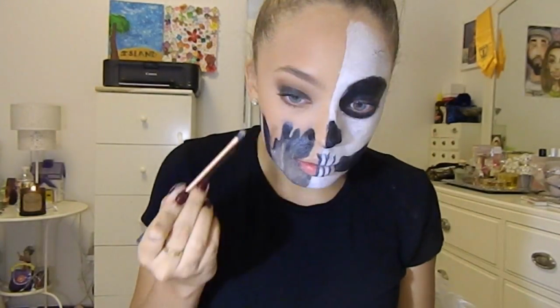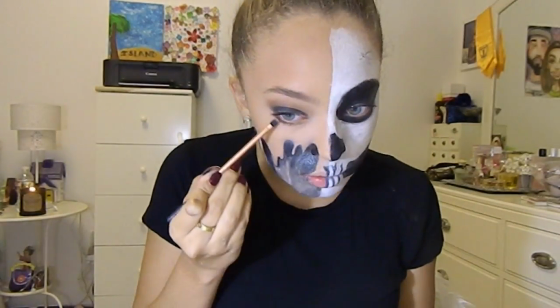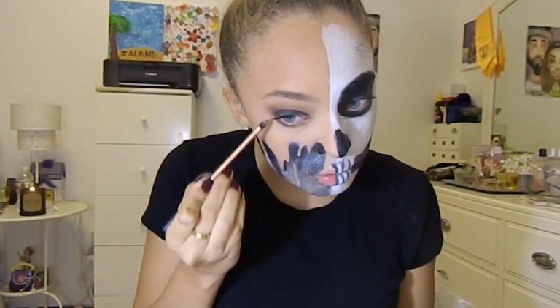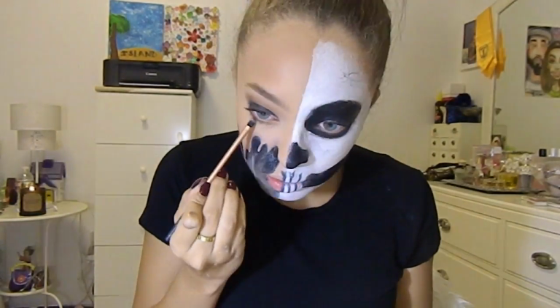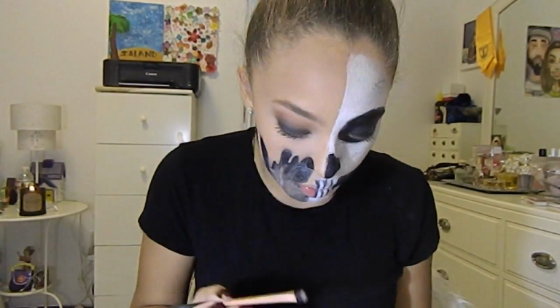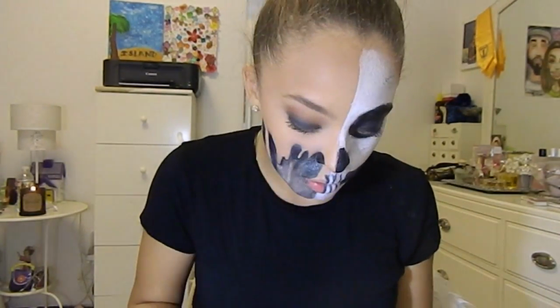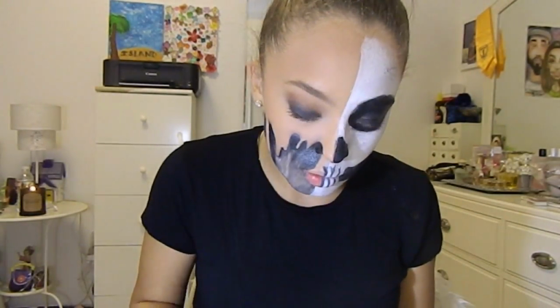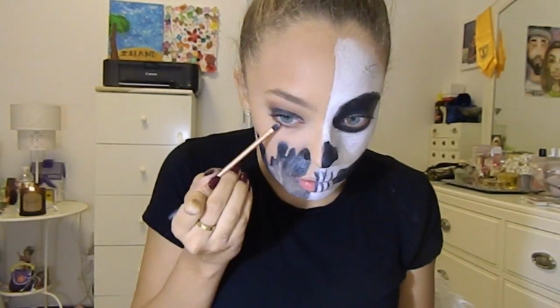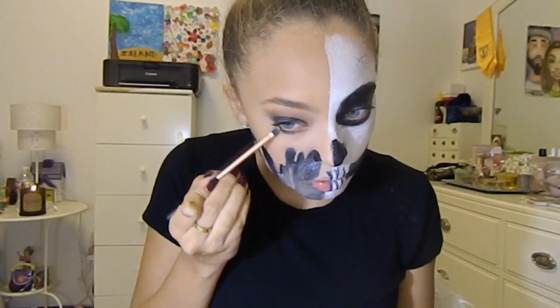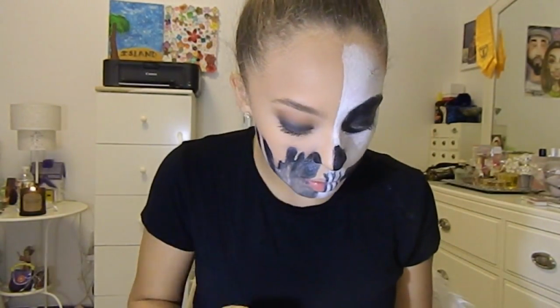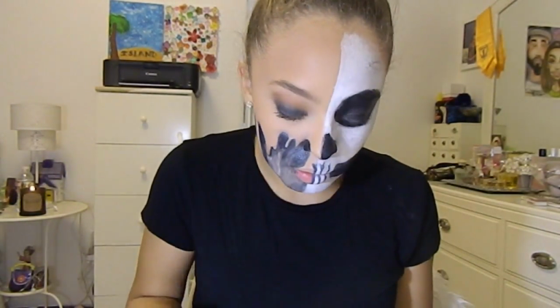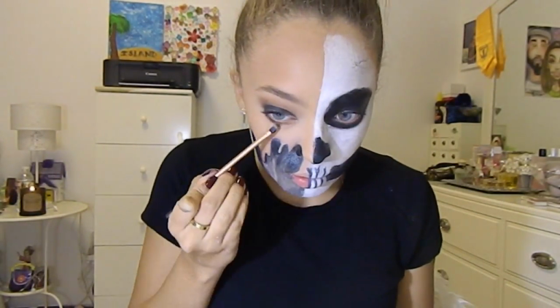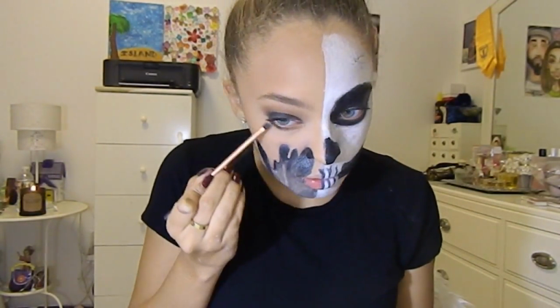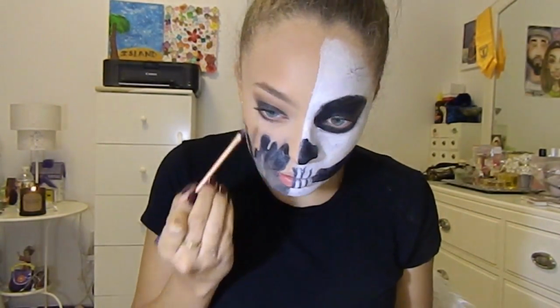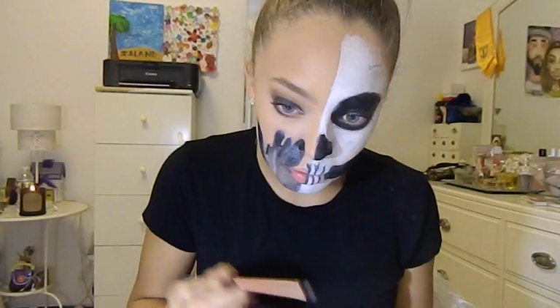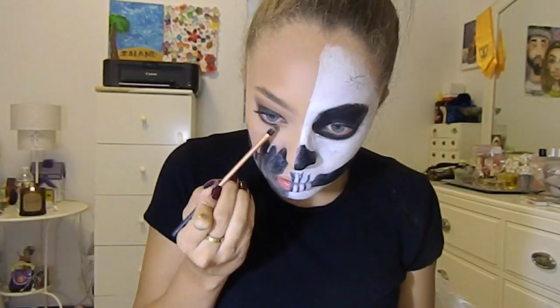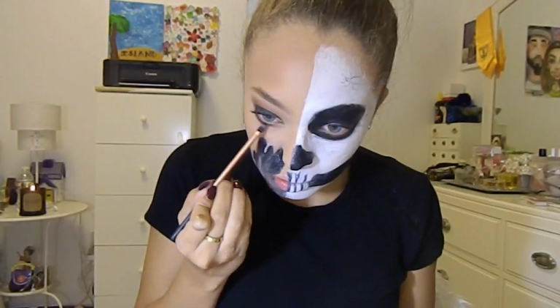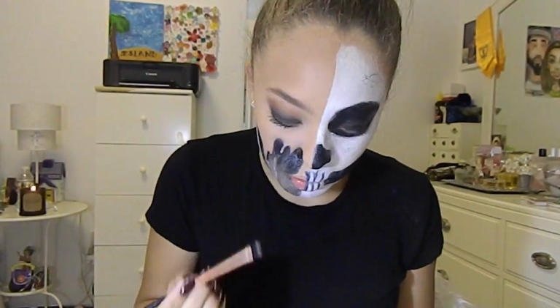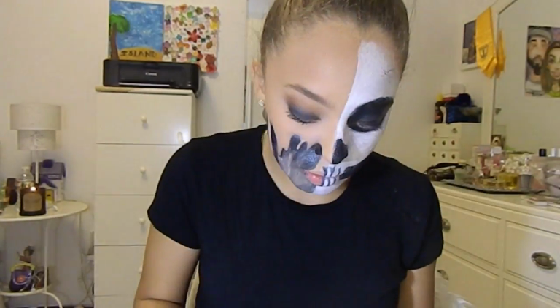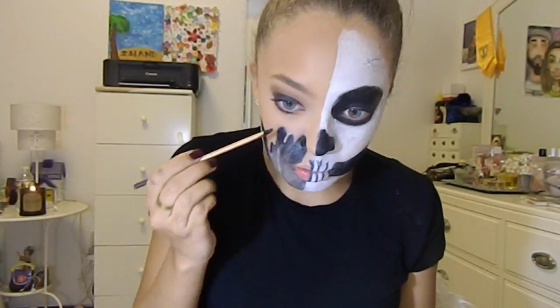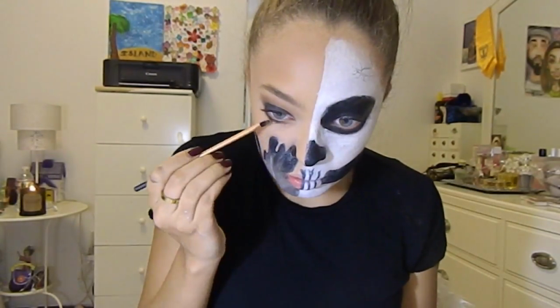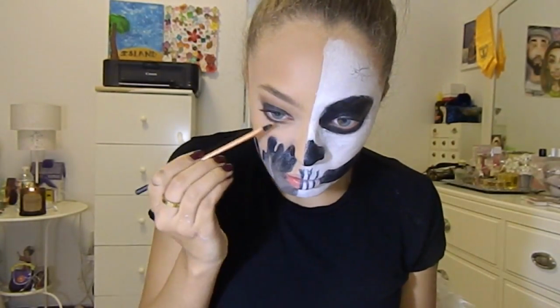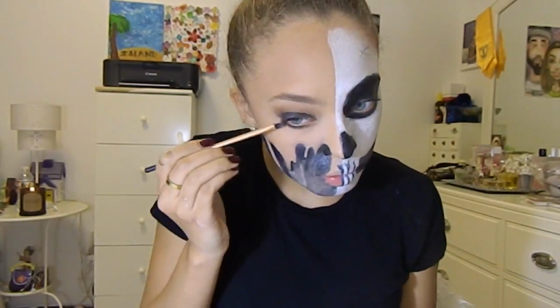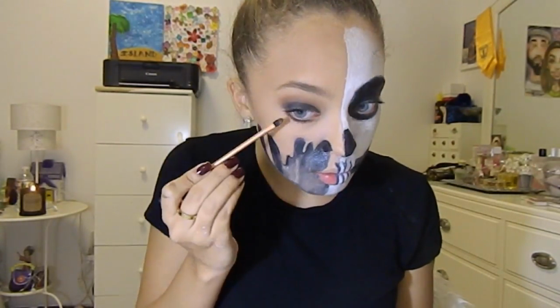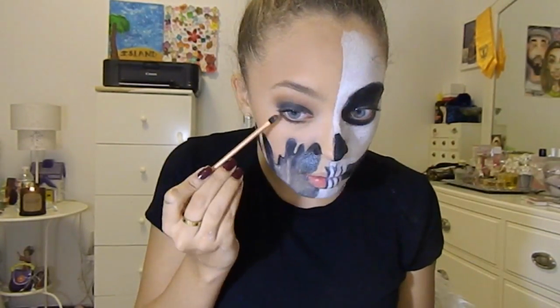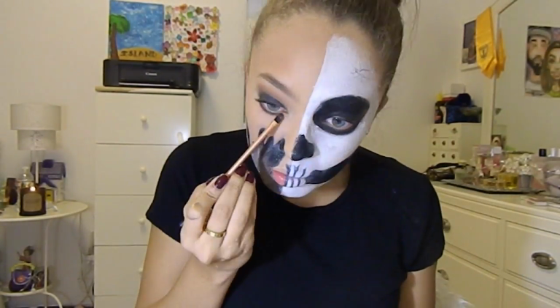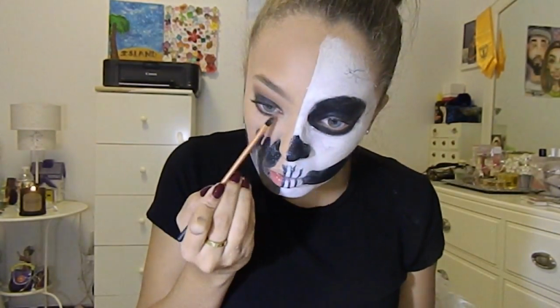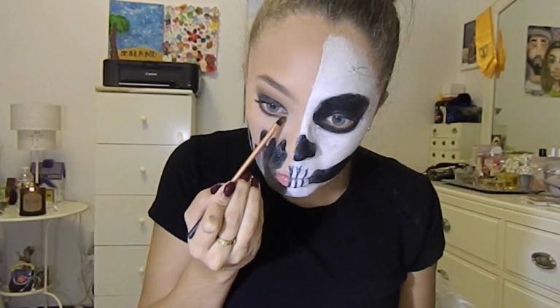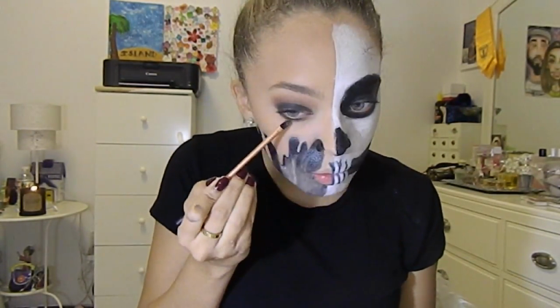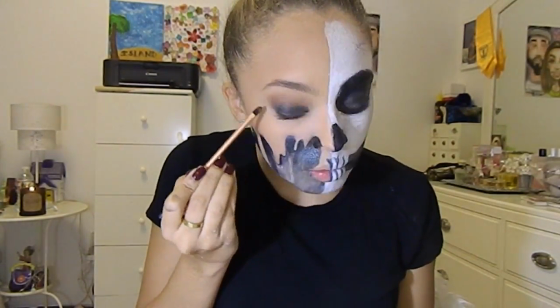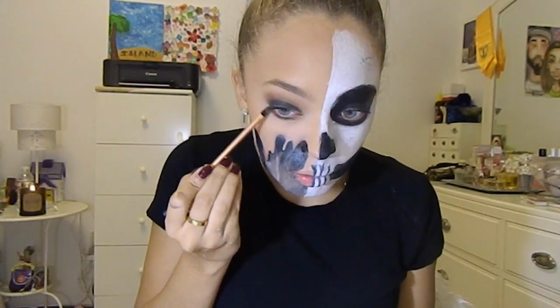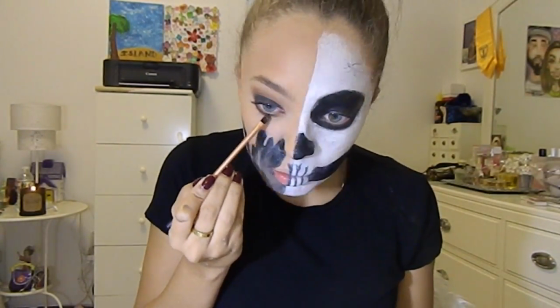I did the same thing with the lower lash line — smoked it out with black and the brown color.